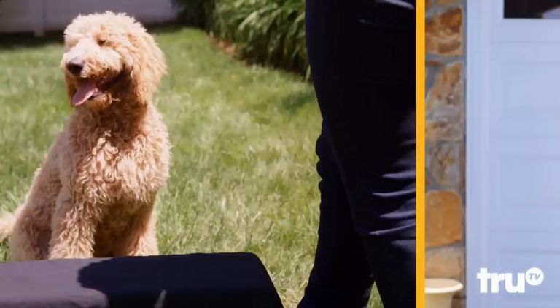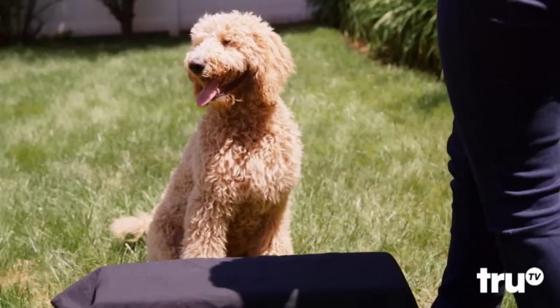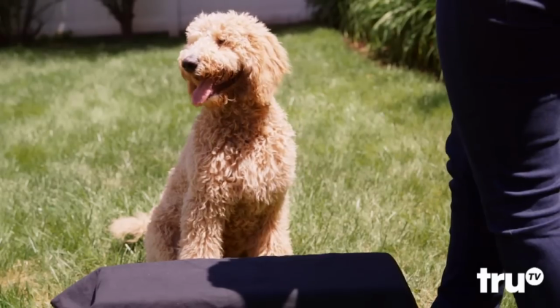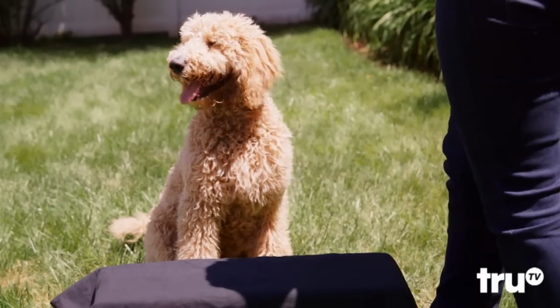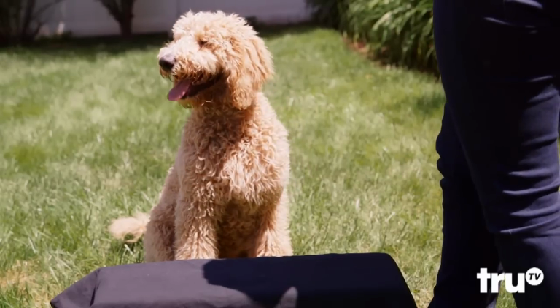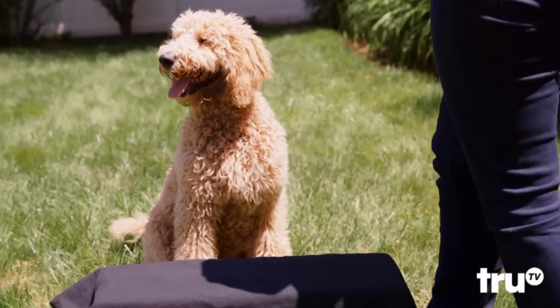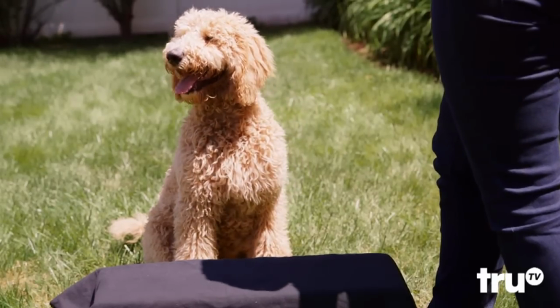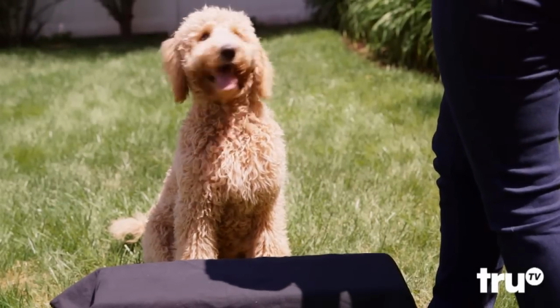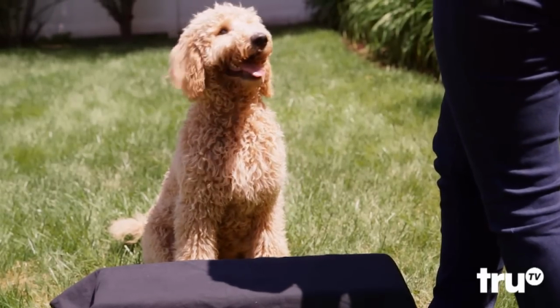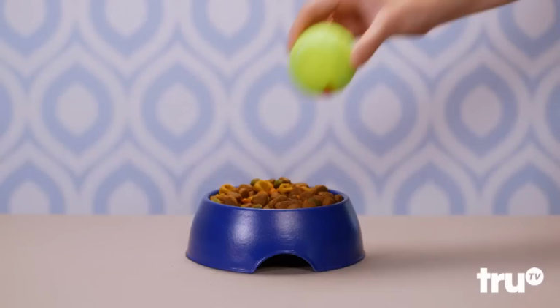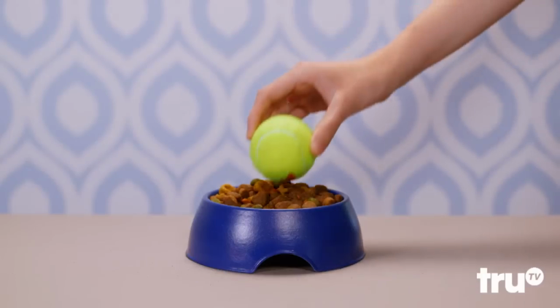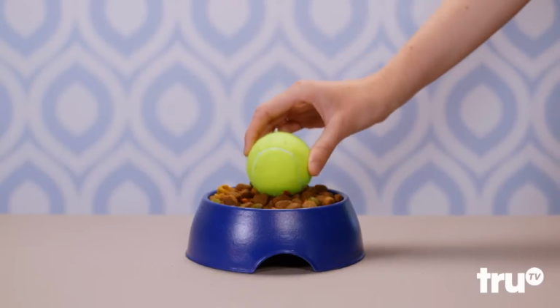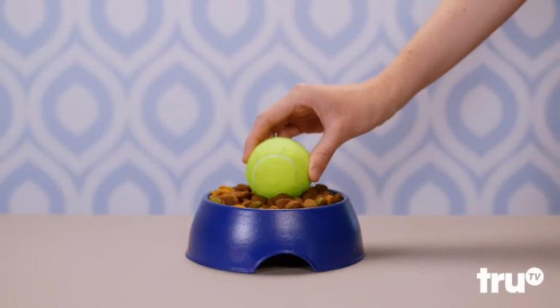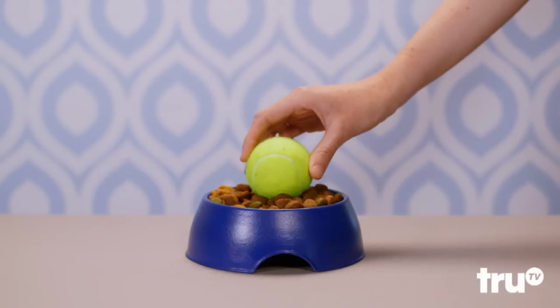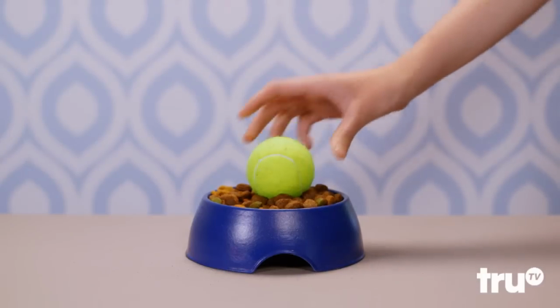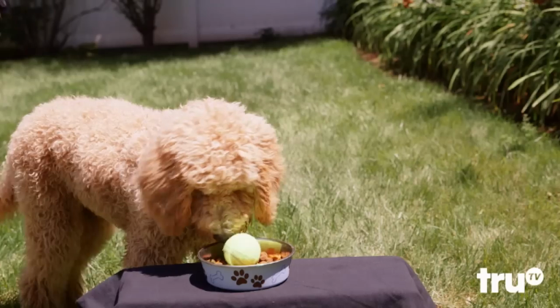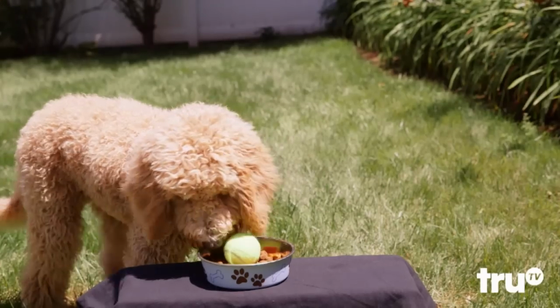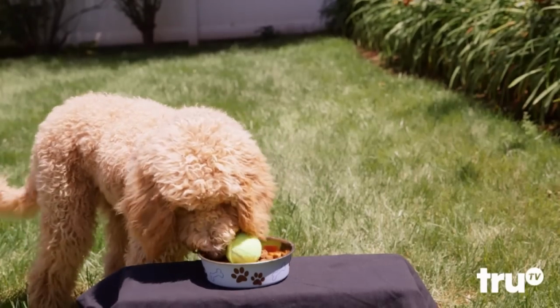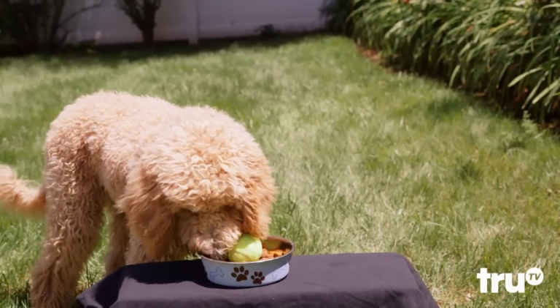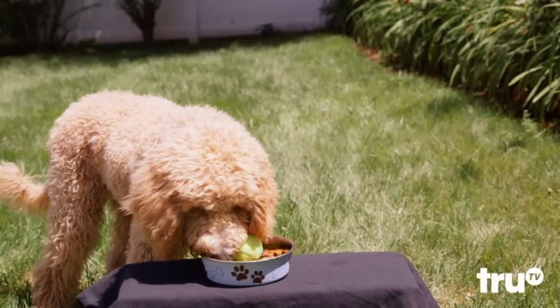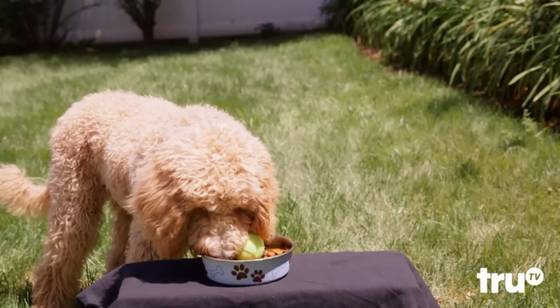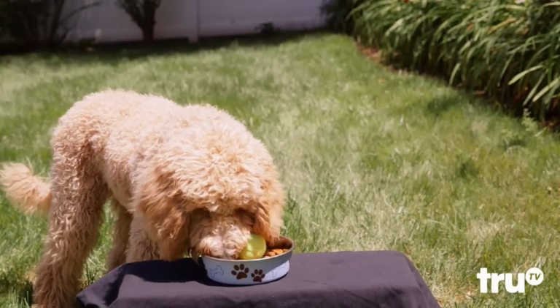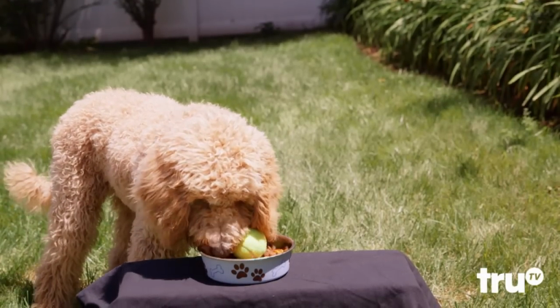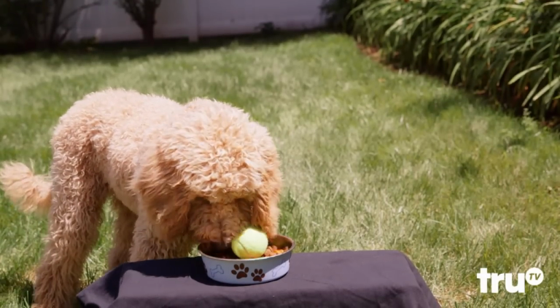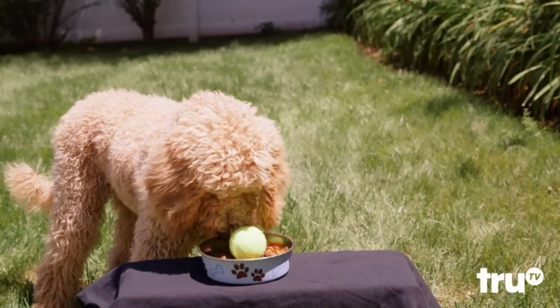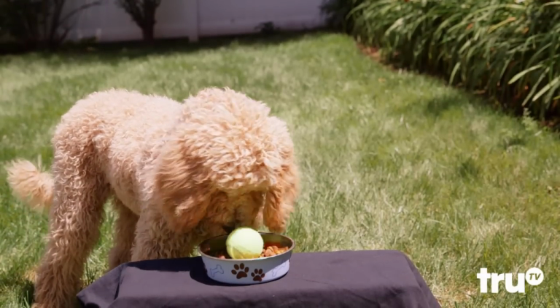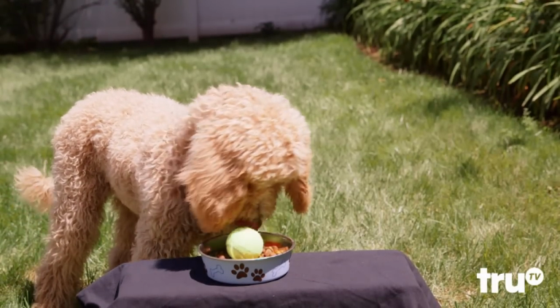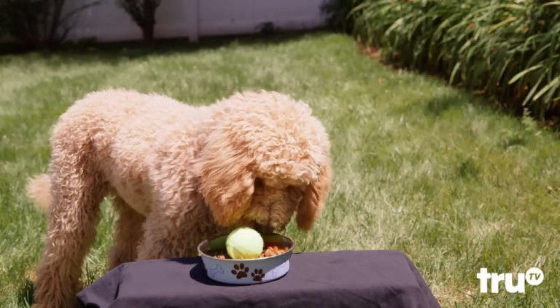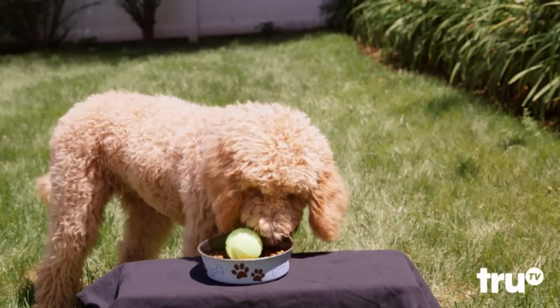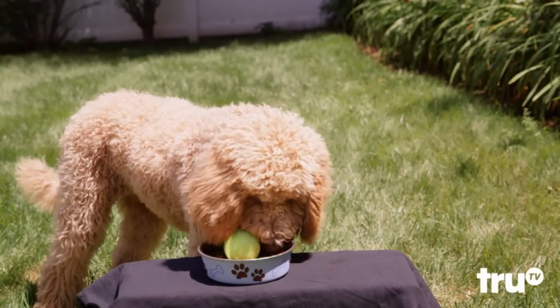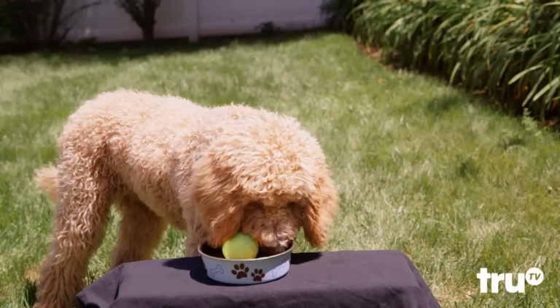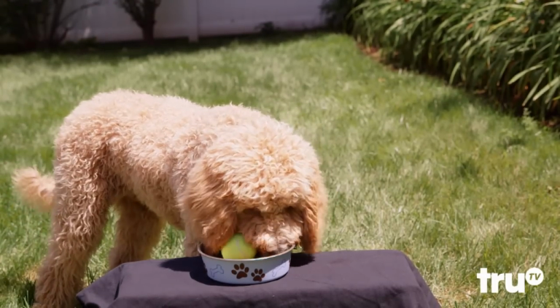Tennis balls can help a portly pet. With a ball in his bowl, Fido can slow down as he chows down. Who's a good boy?